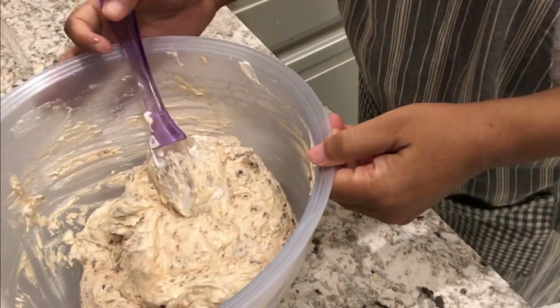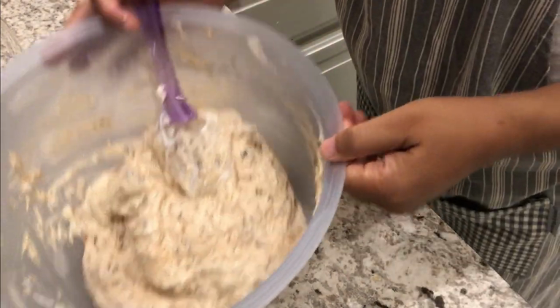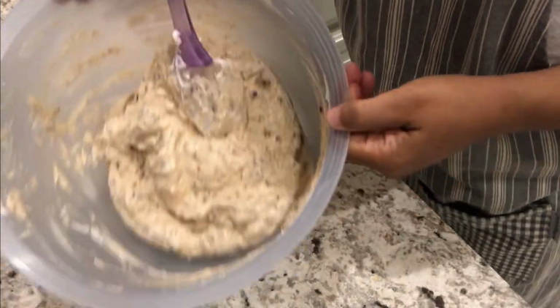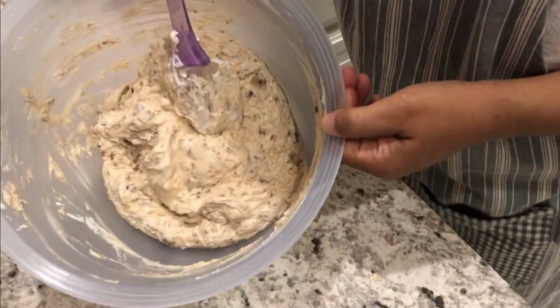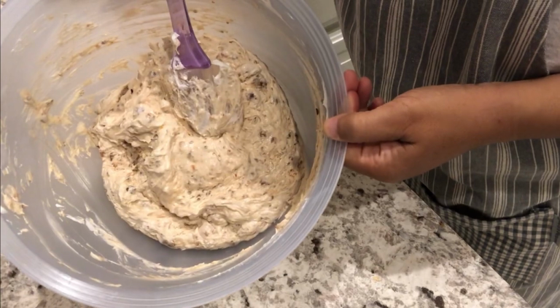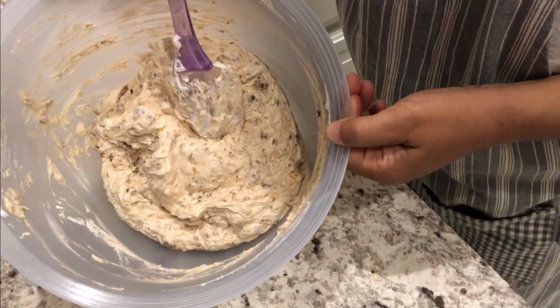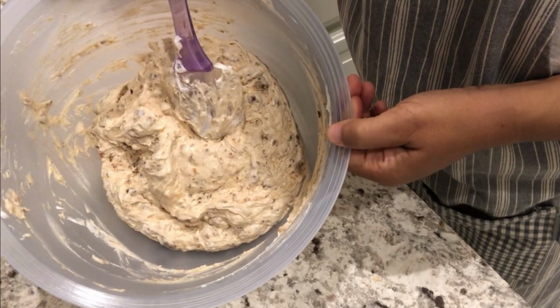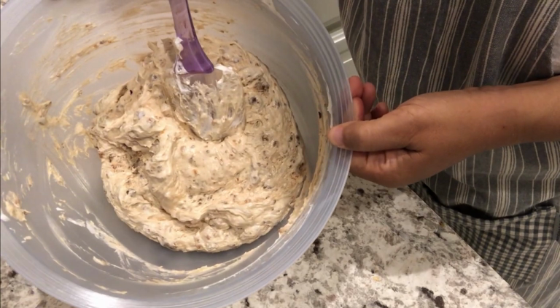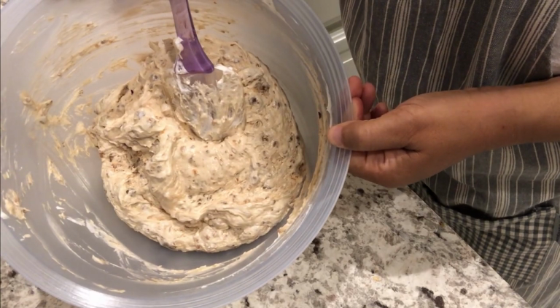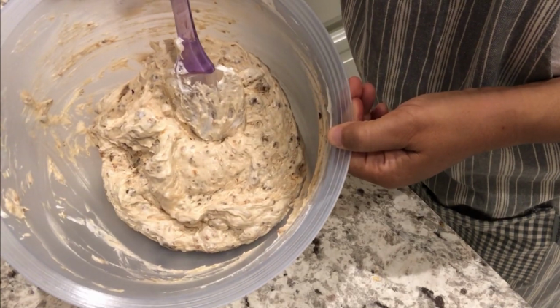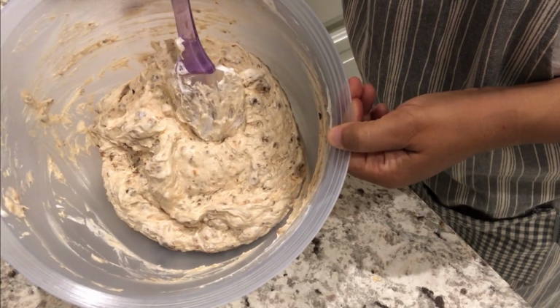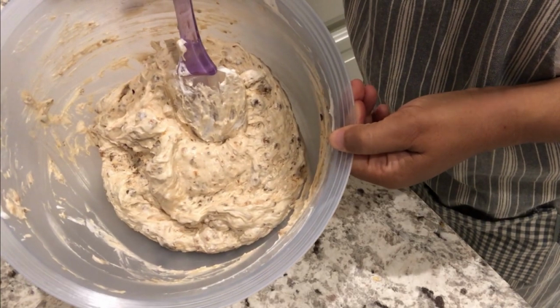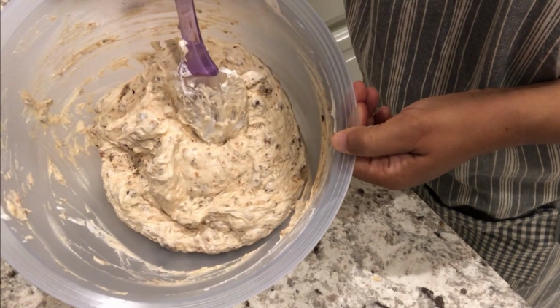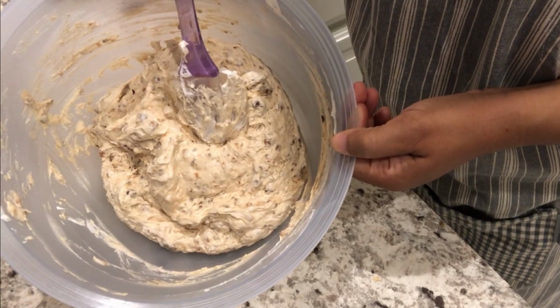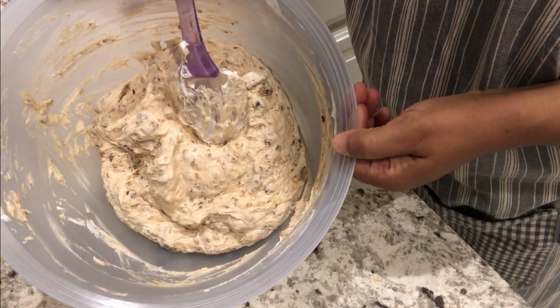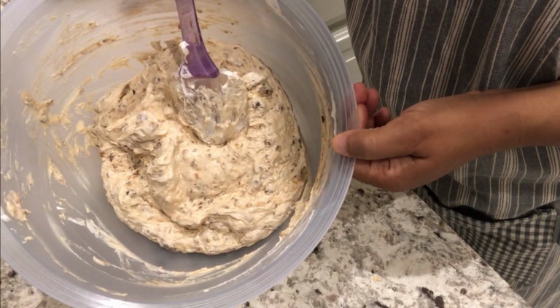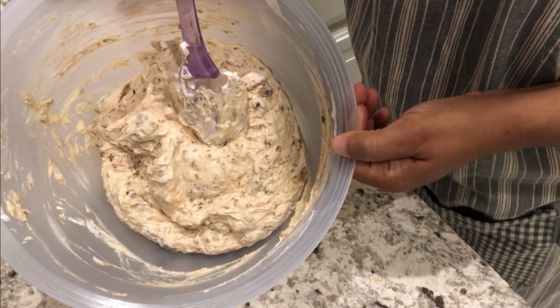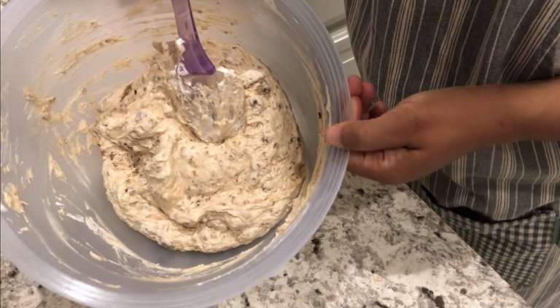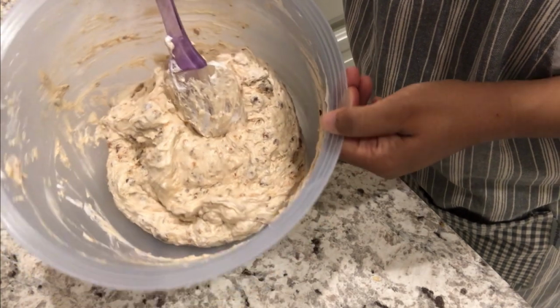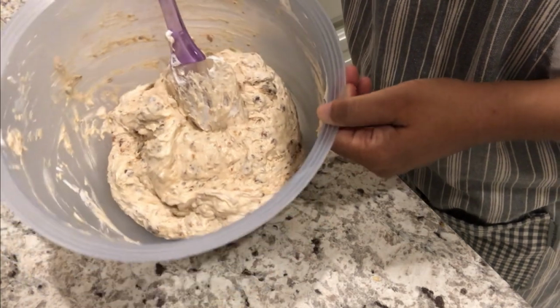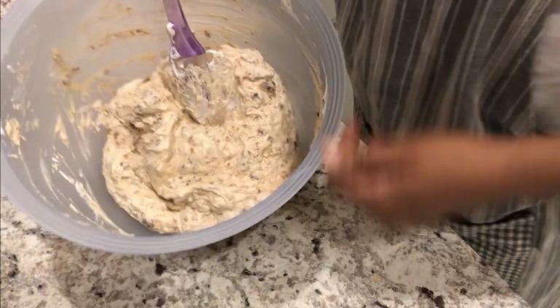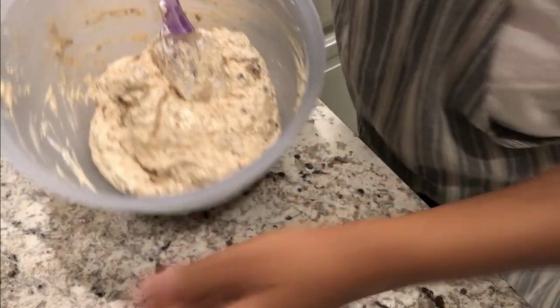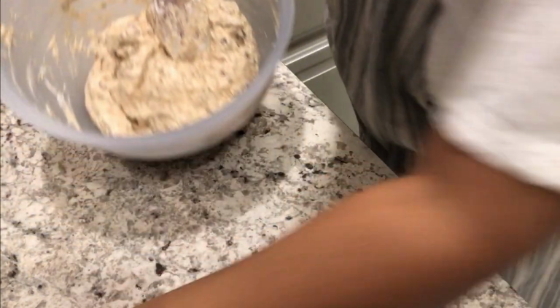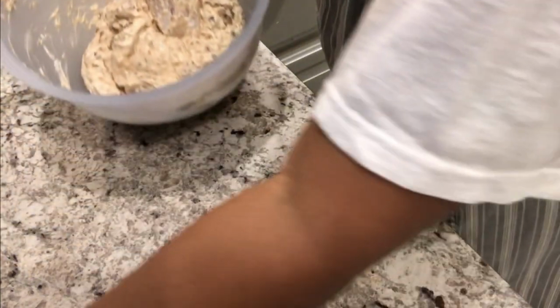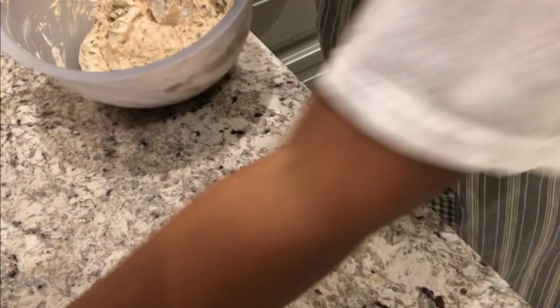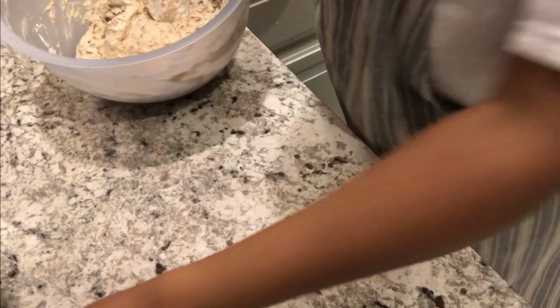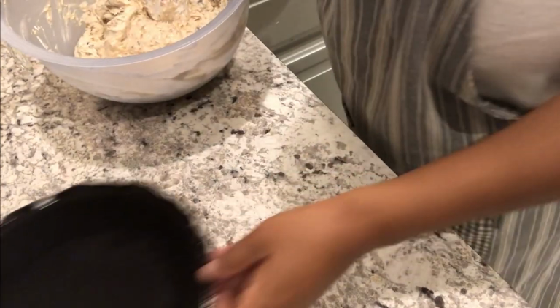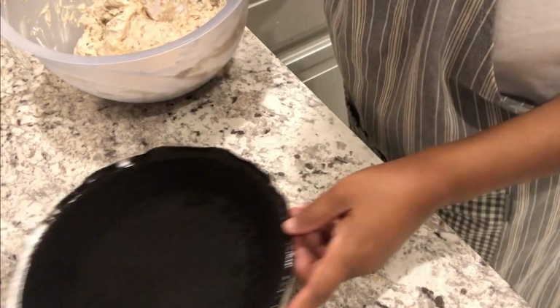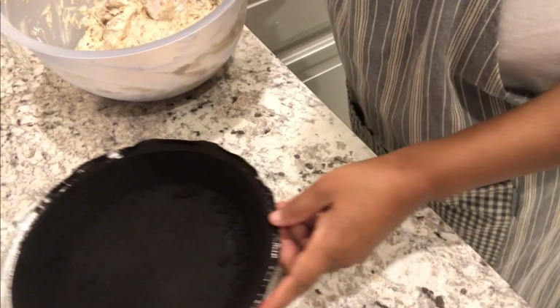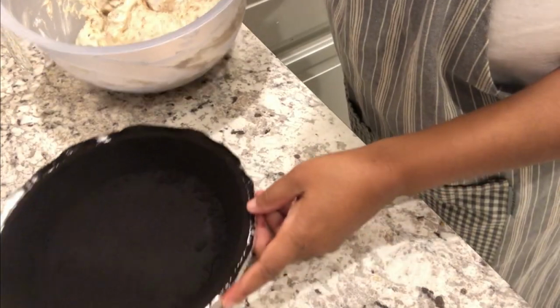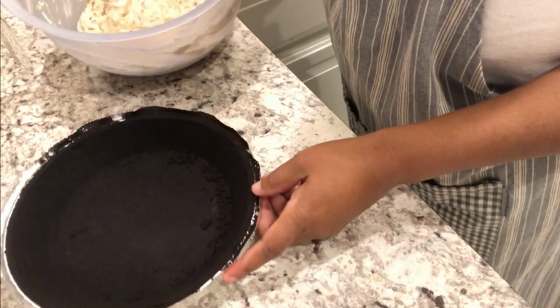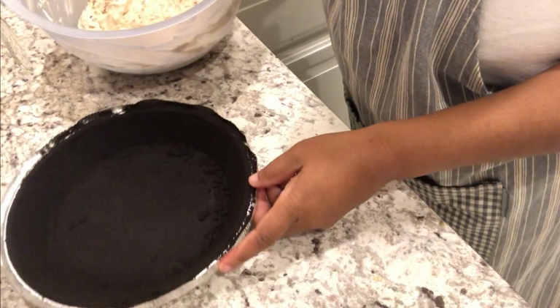I've got it all mixed in and now all I'm going to do is just smooth it into my pie crust.